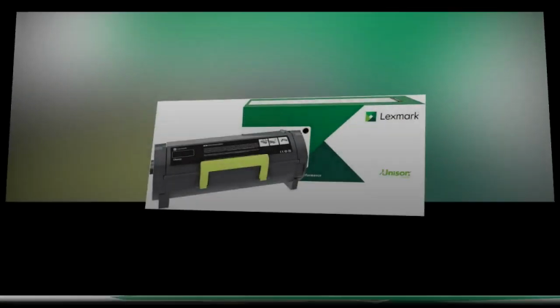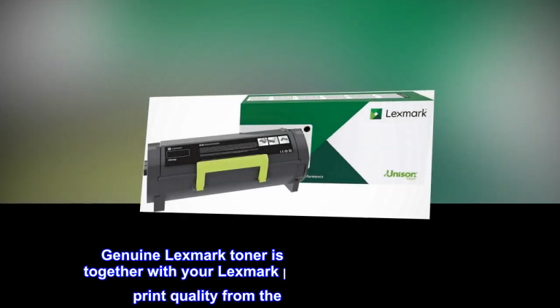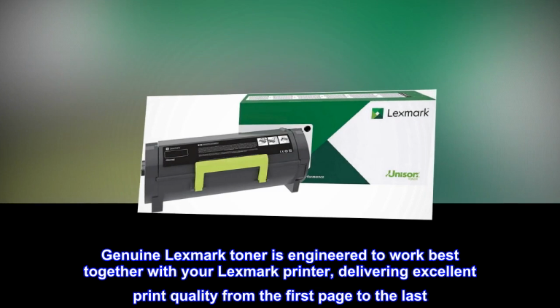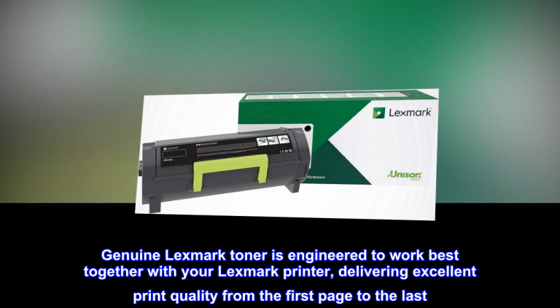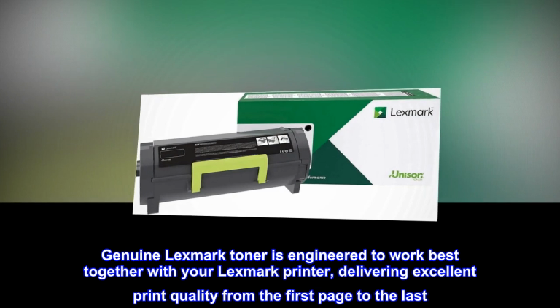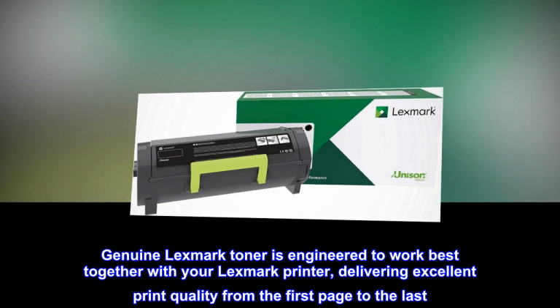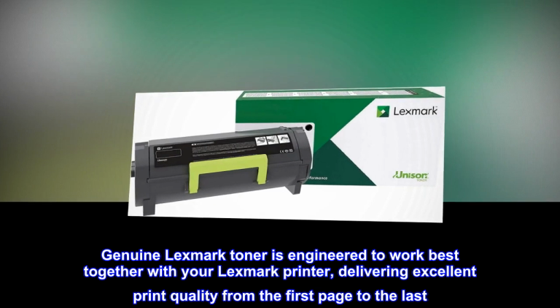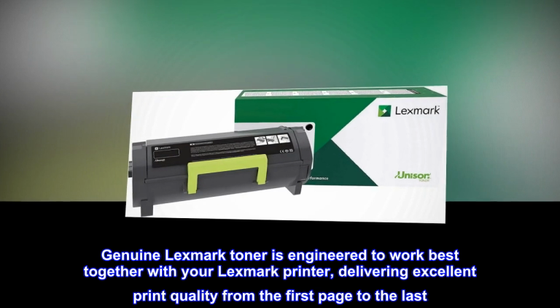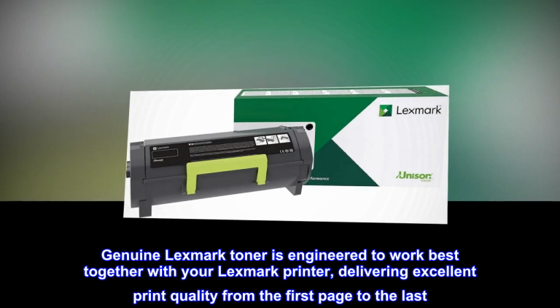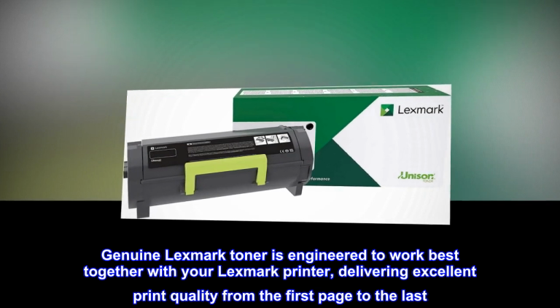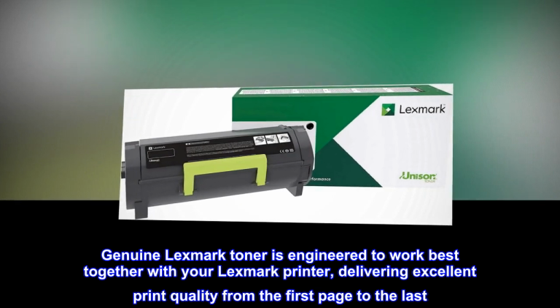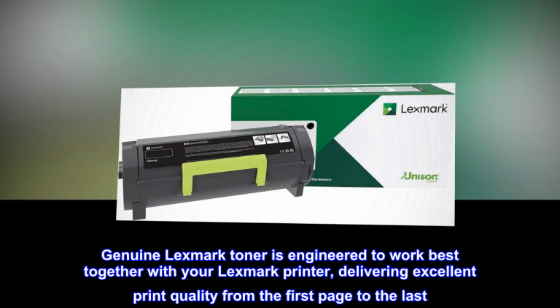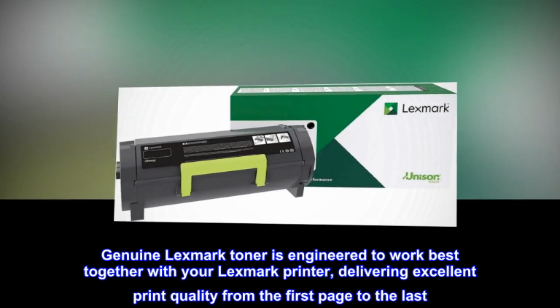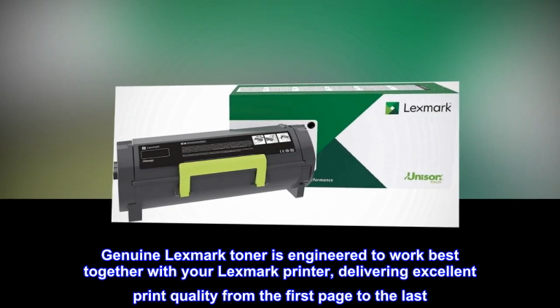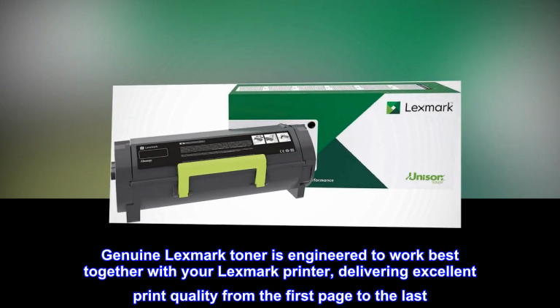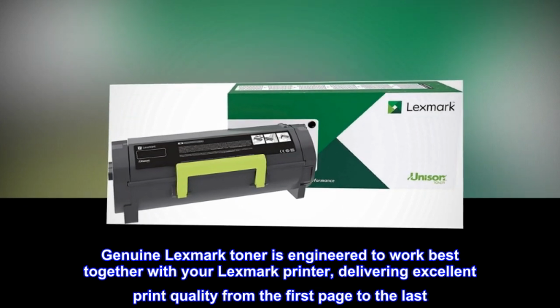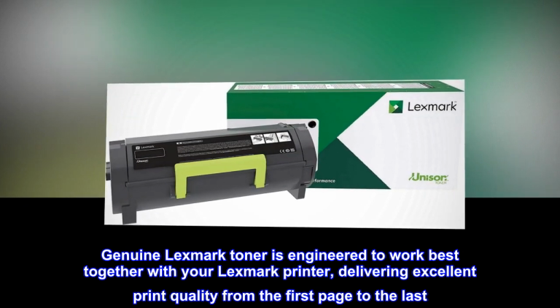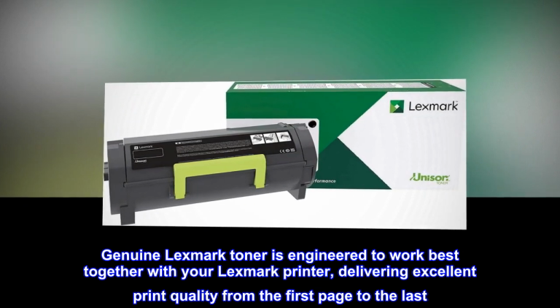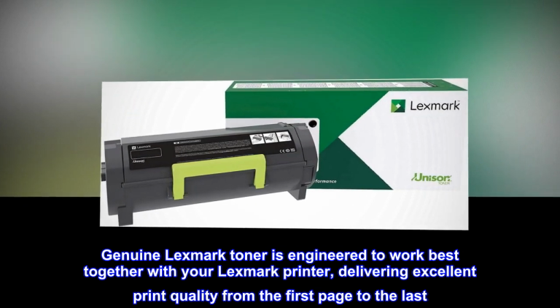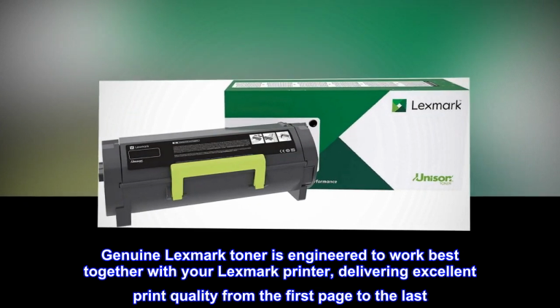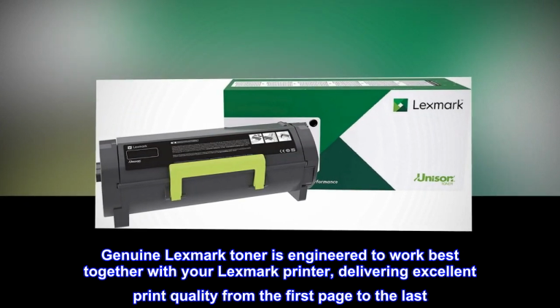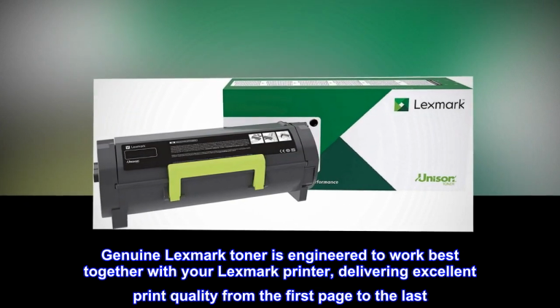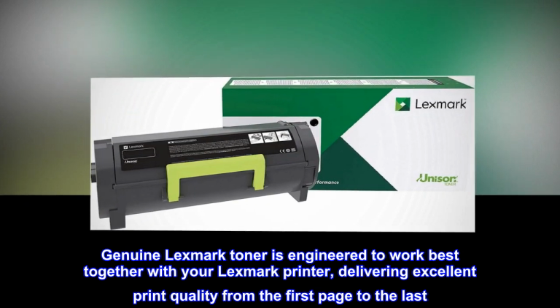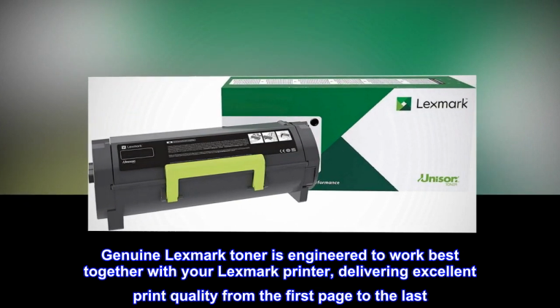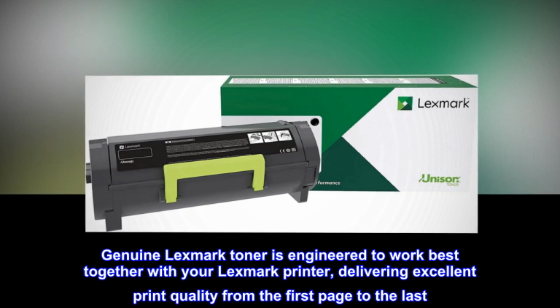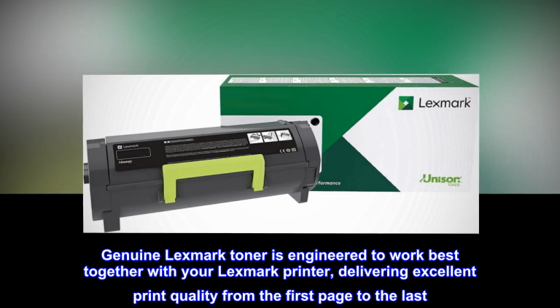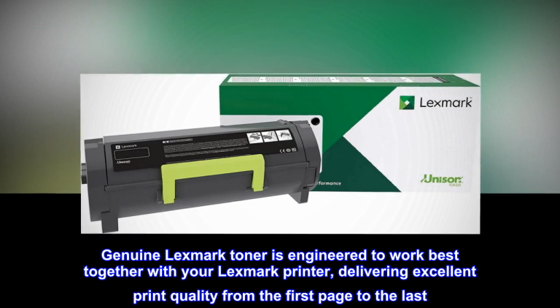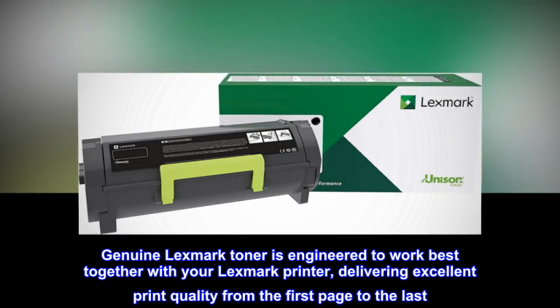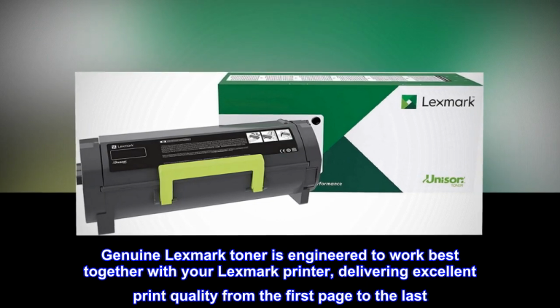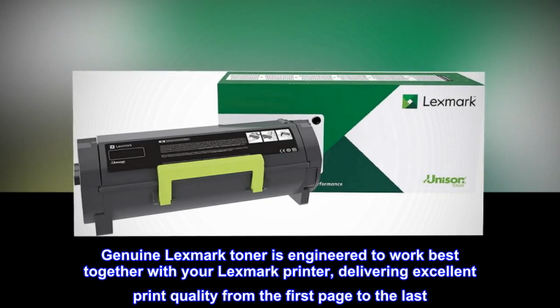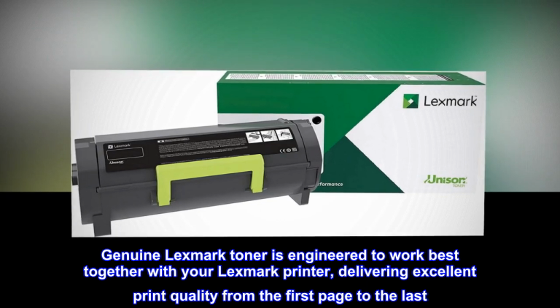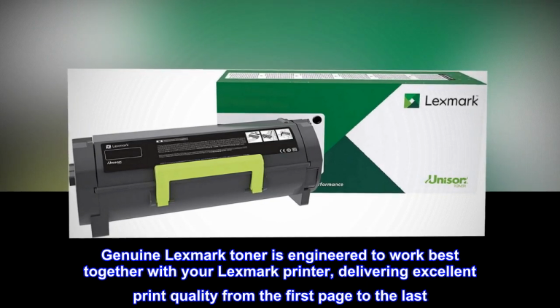Genuine Lexmark Toner is engineered to work best together with your Lexmark printer, delivering excellent print quality from the first page to the last.